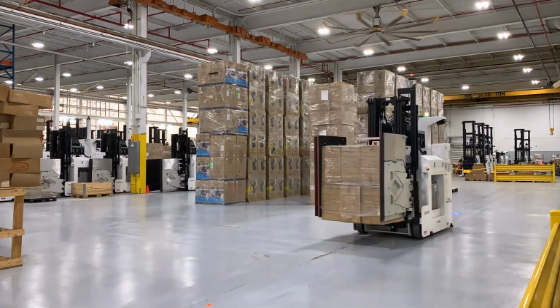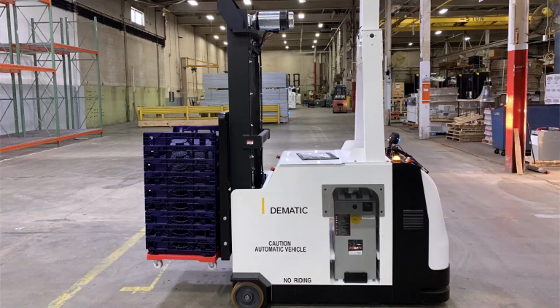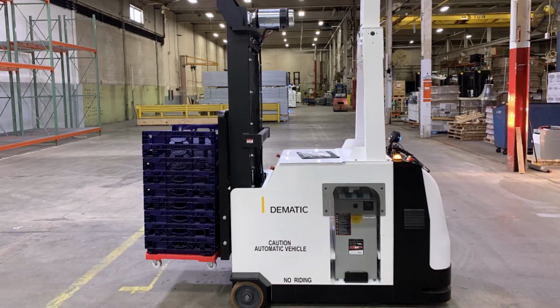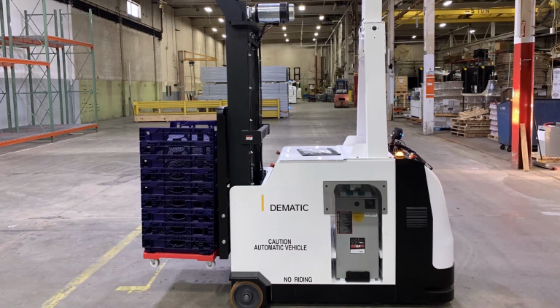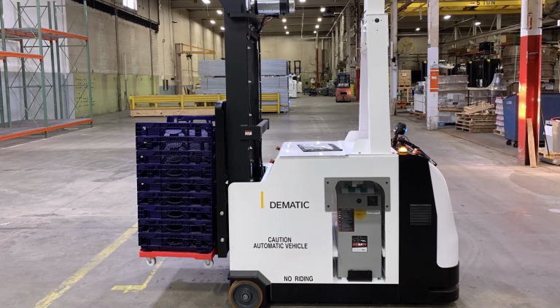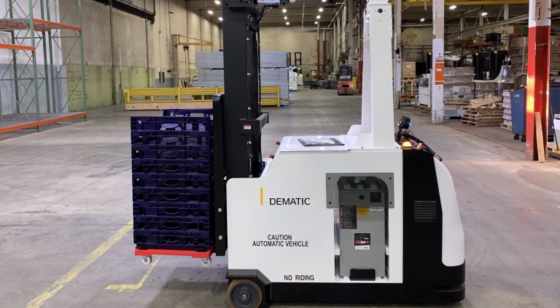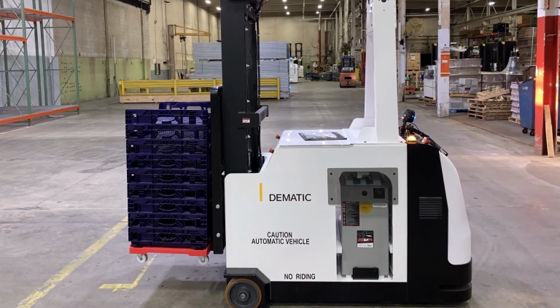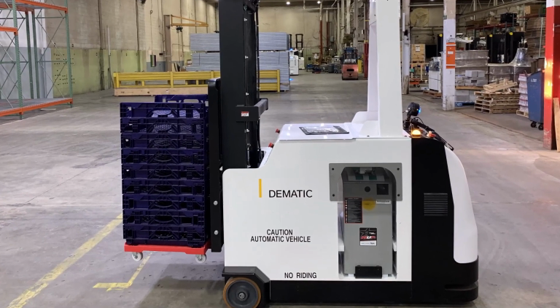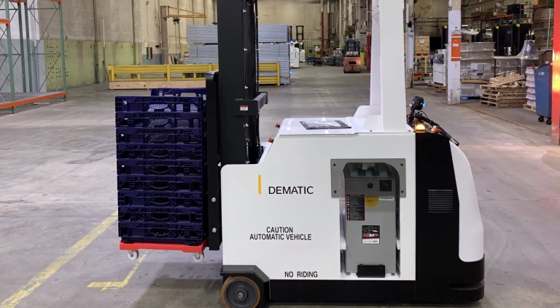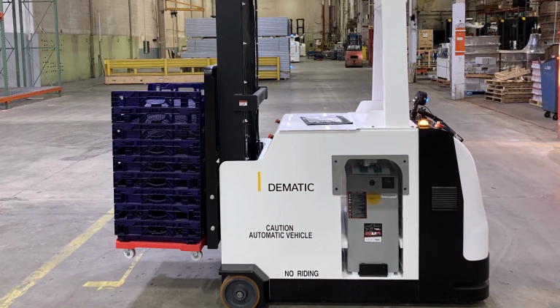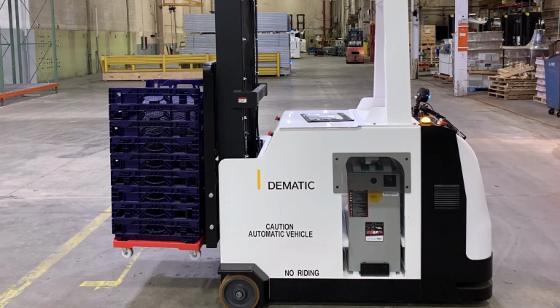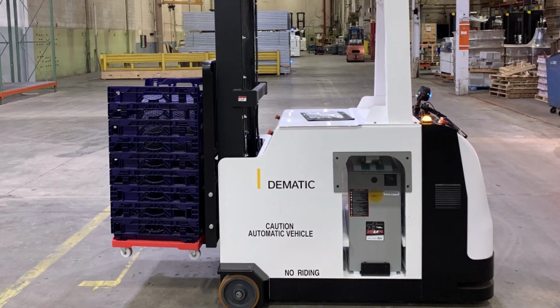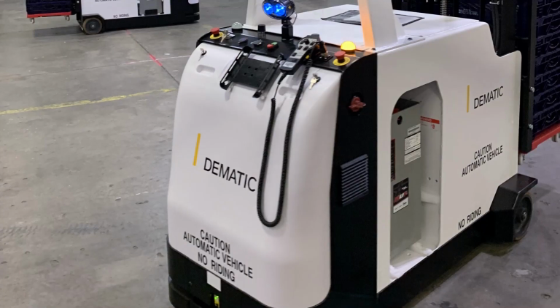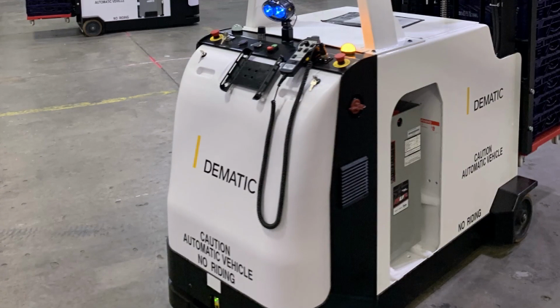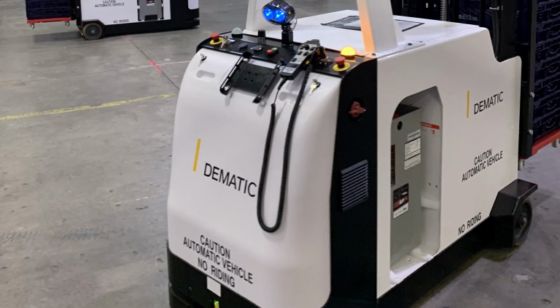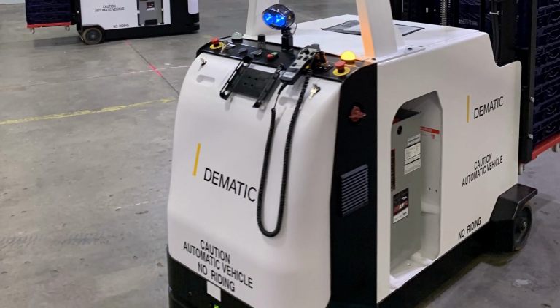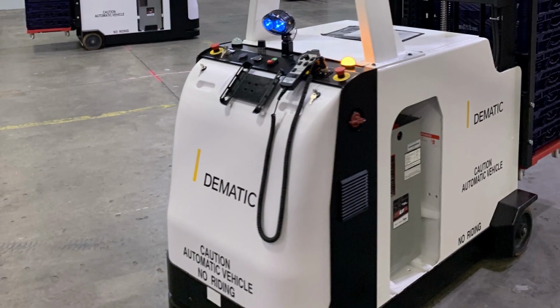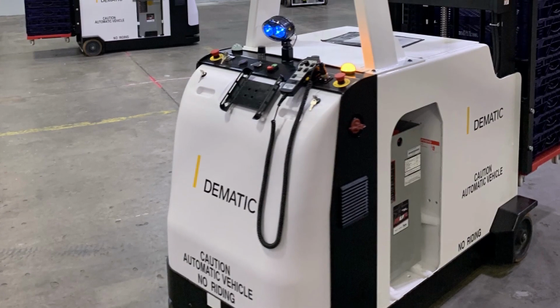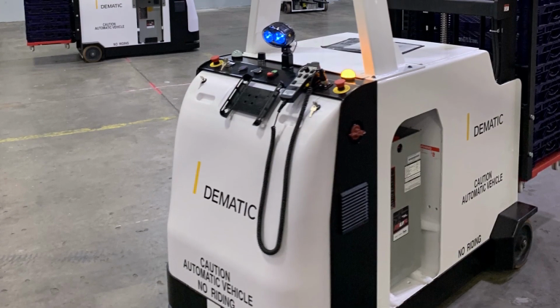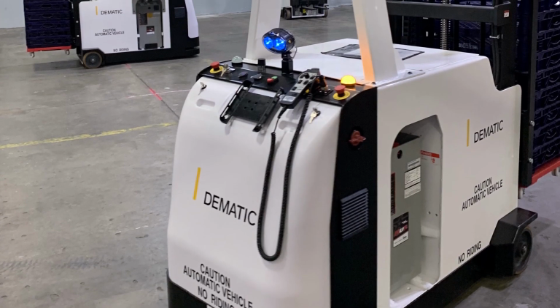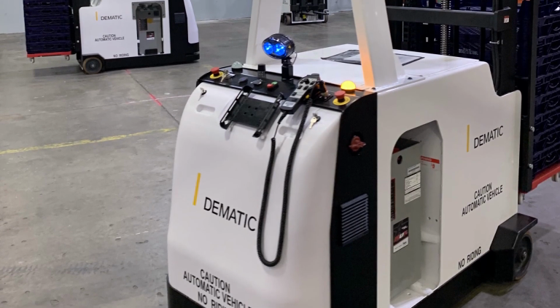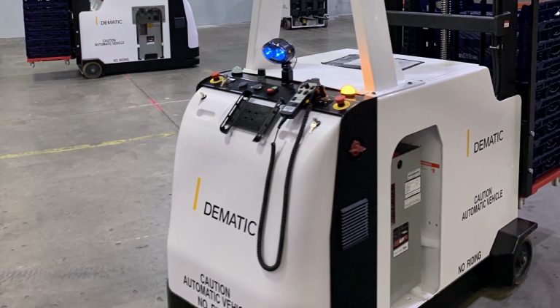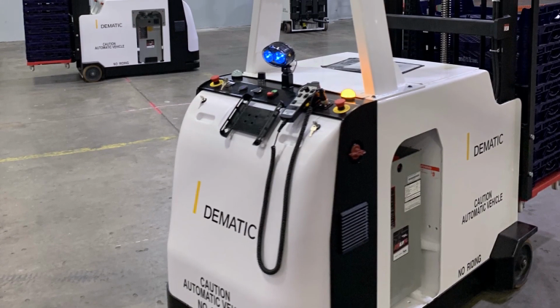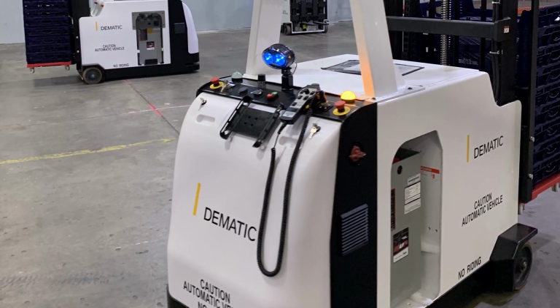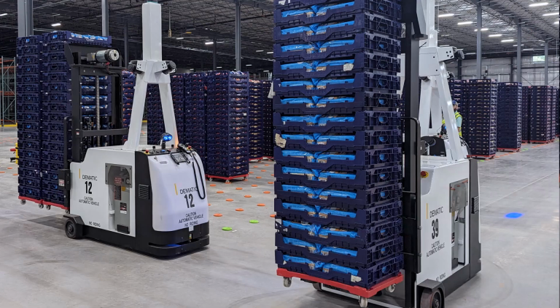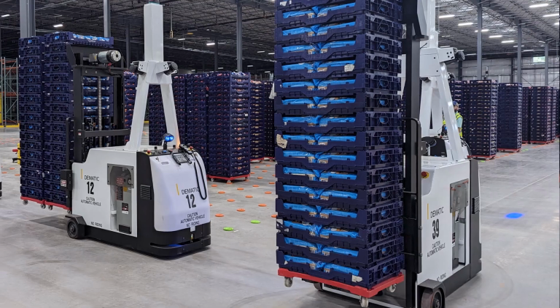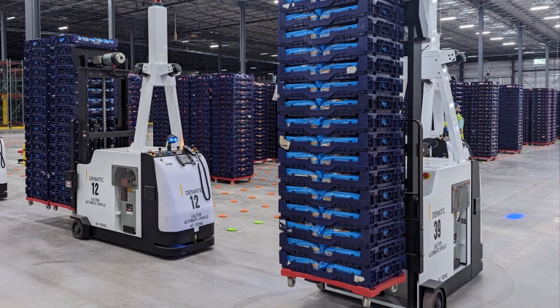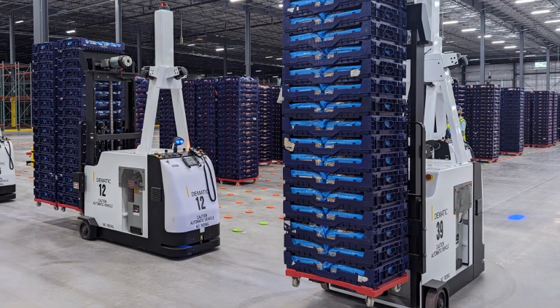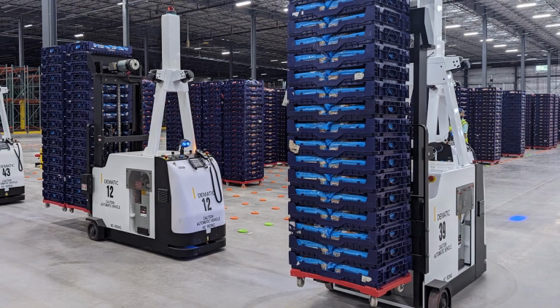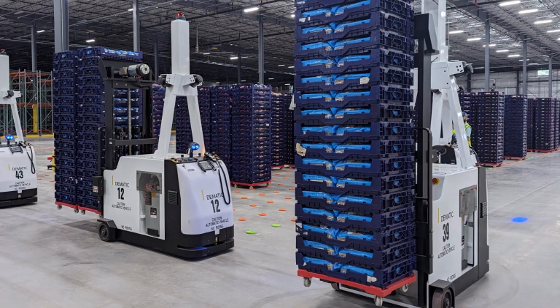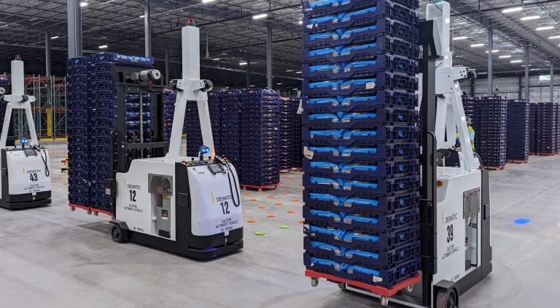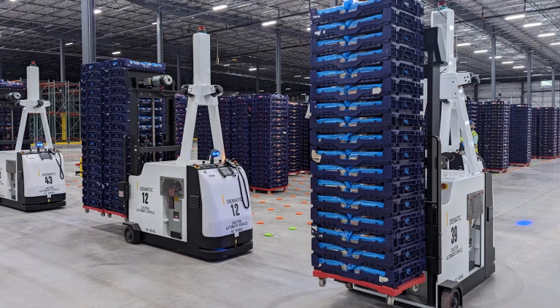The compact counterbalance fork AGV is ideal for applications where a small vehicle profile can increase maneuverability.